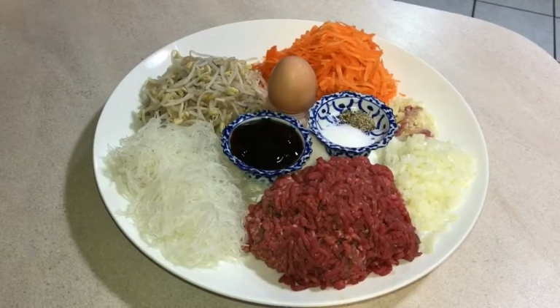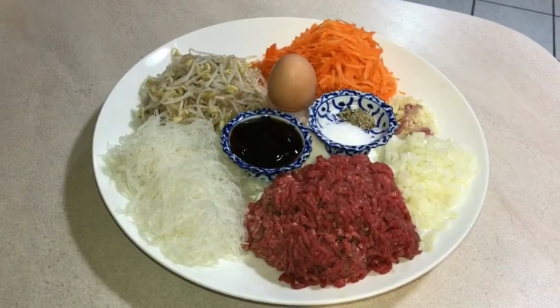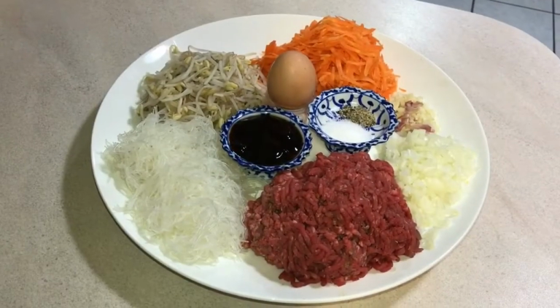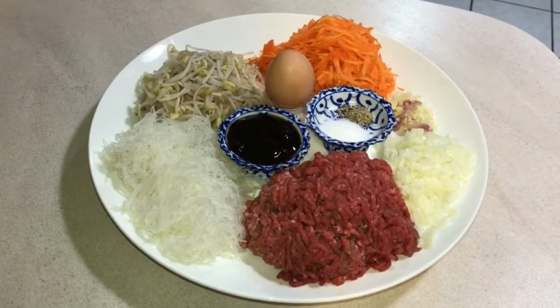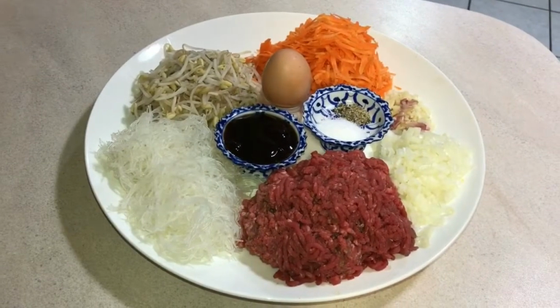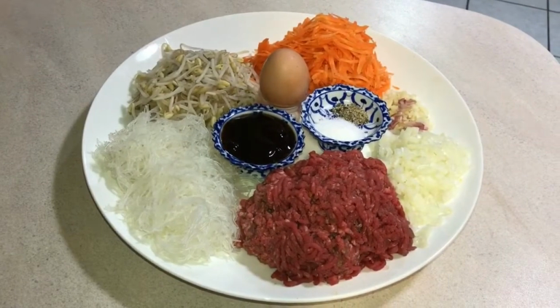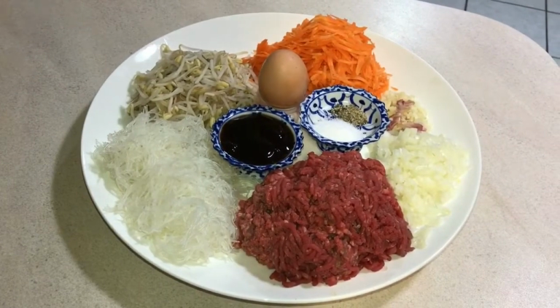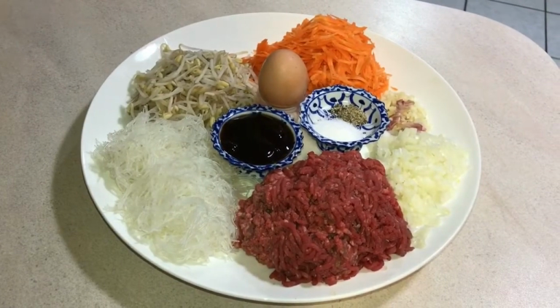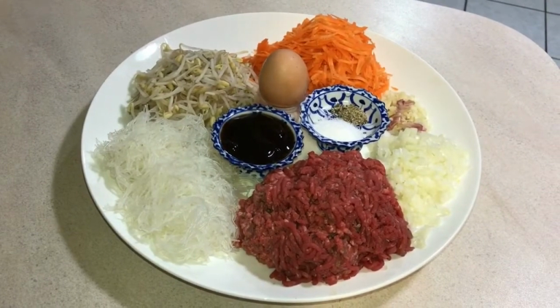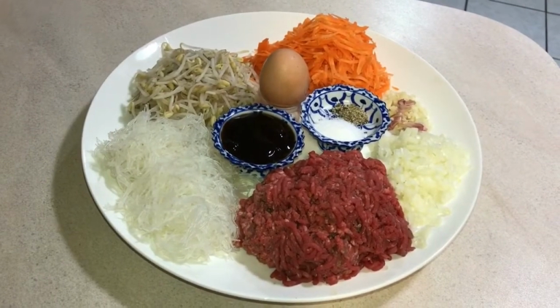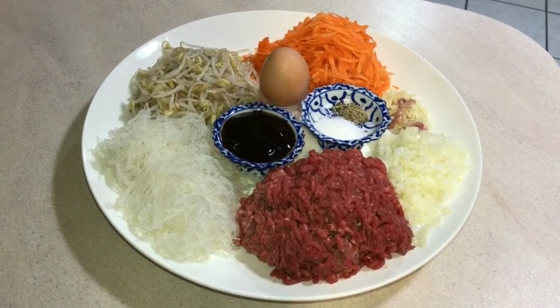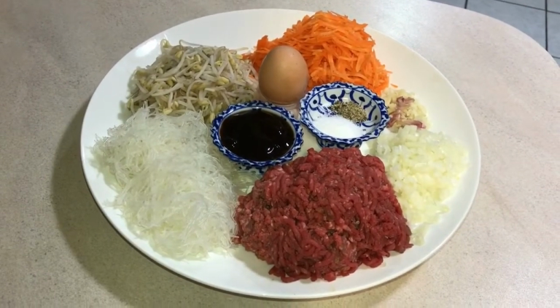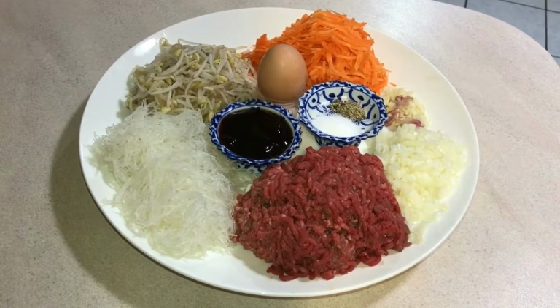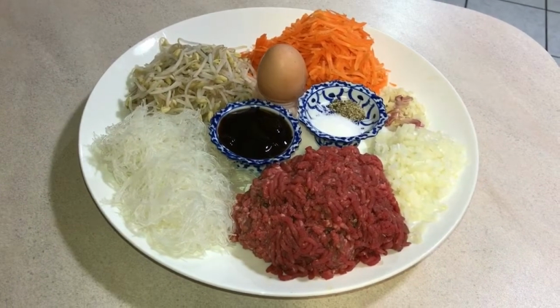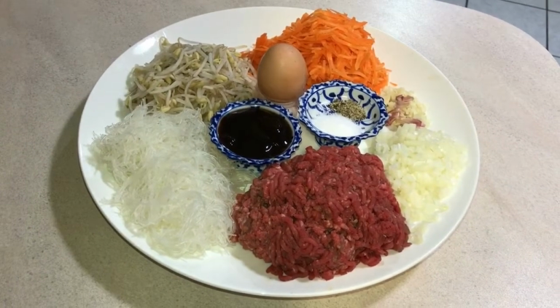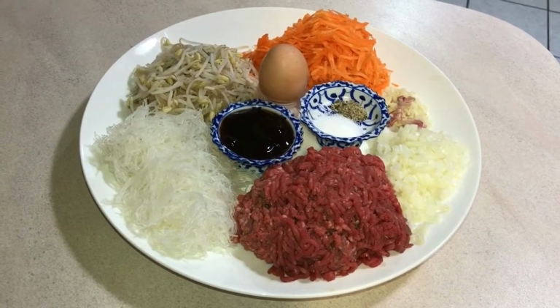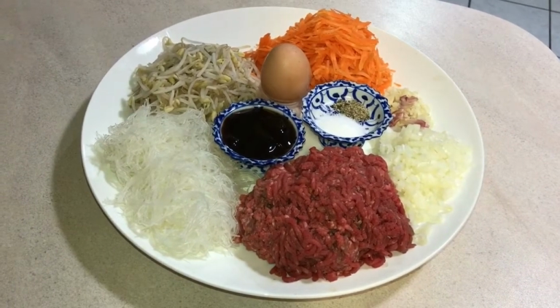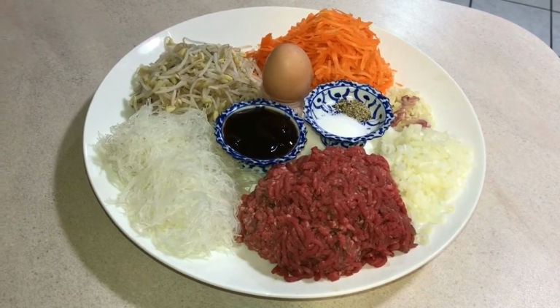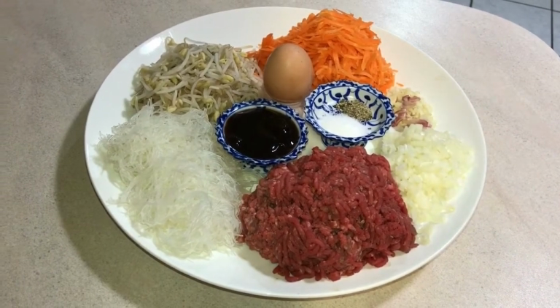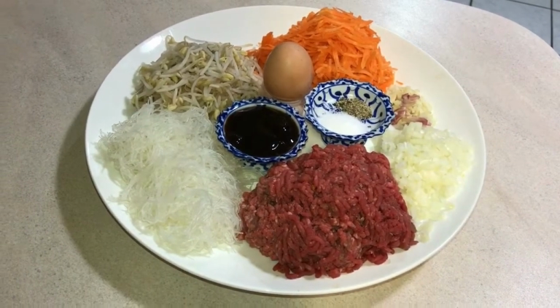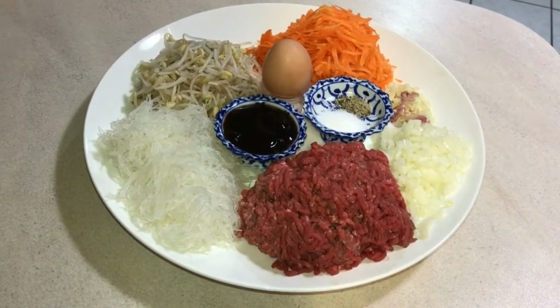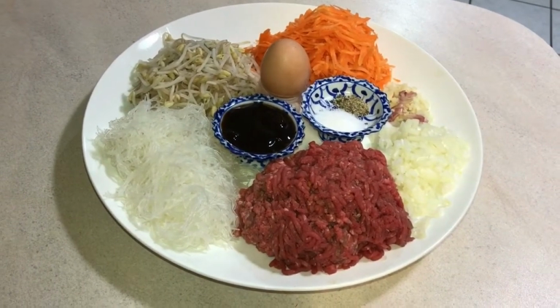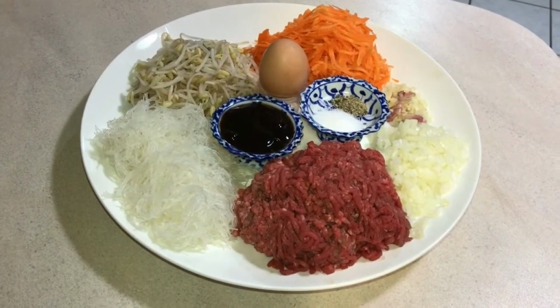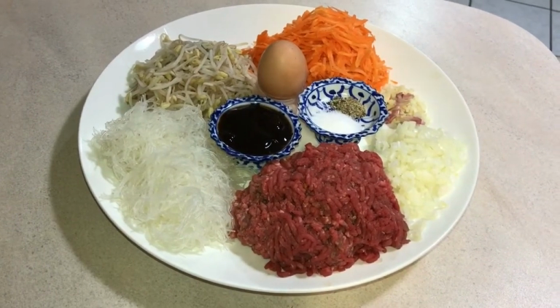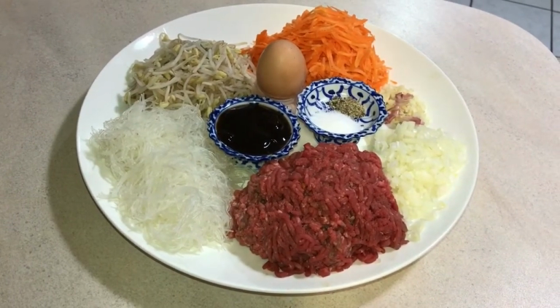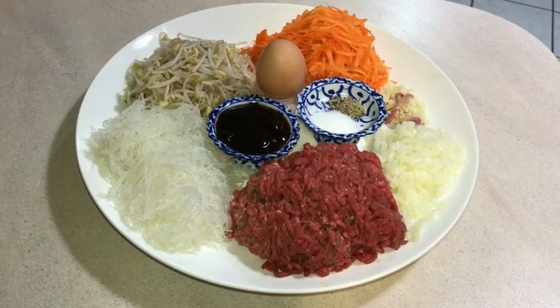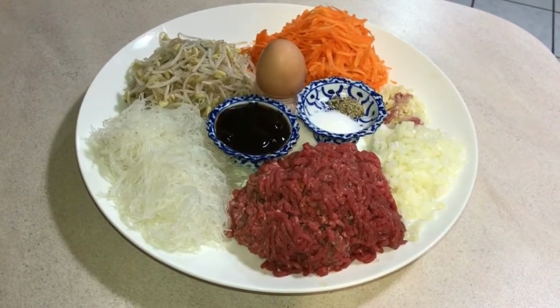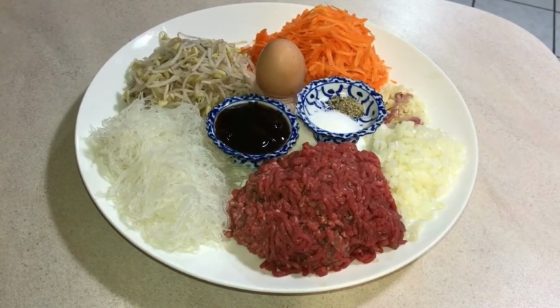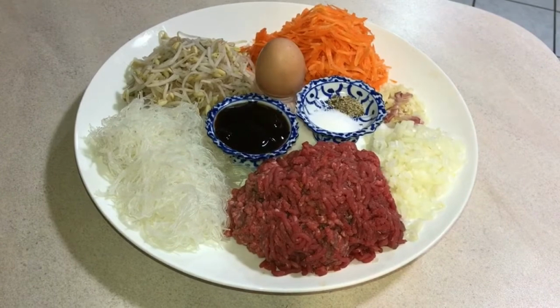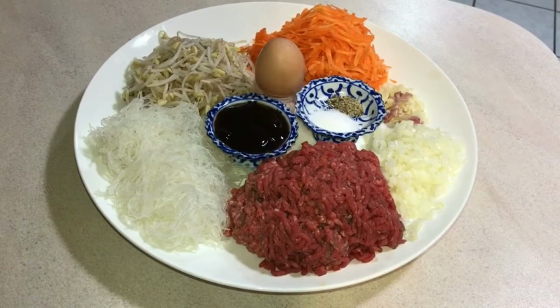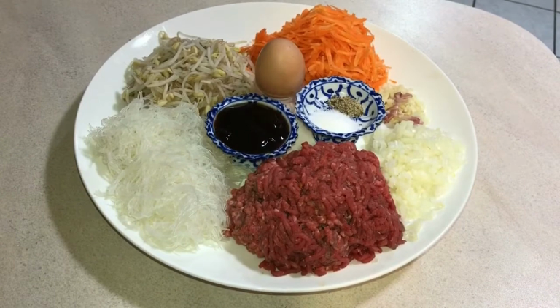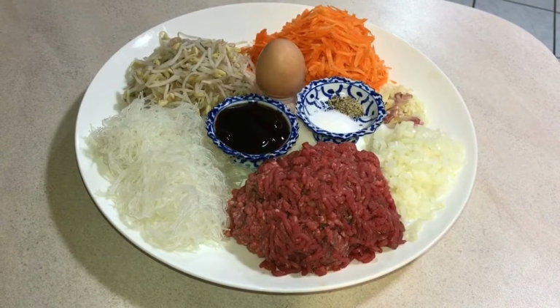Hello and welcome to Farmer Daughter Cooking. Today I'm going to make spring rolls.